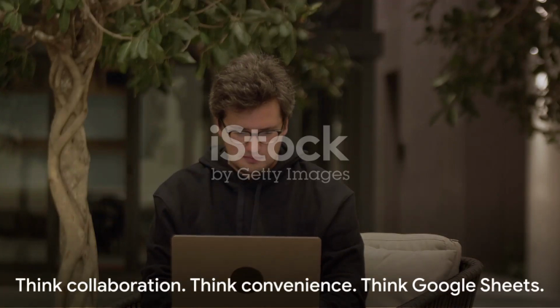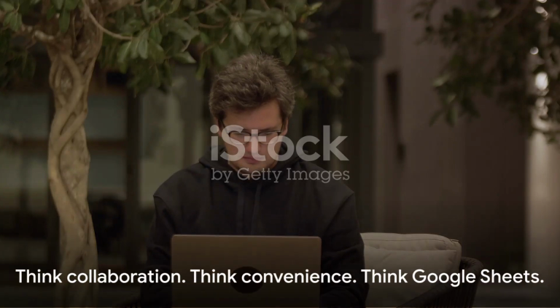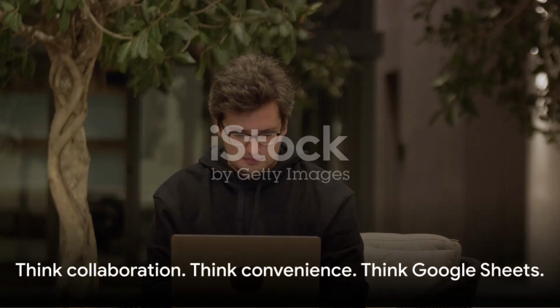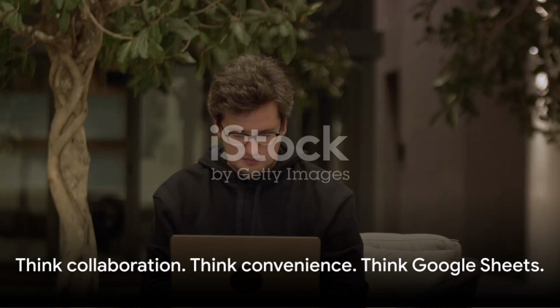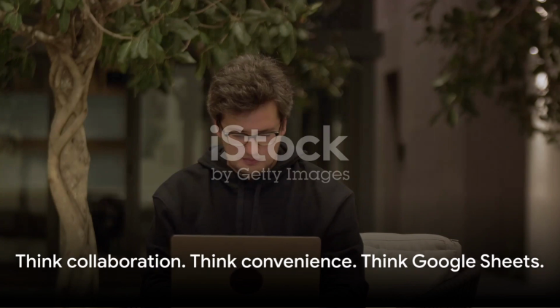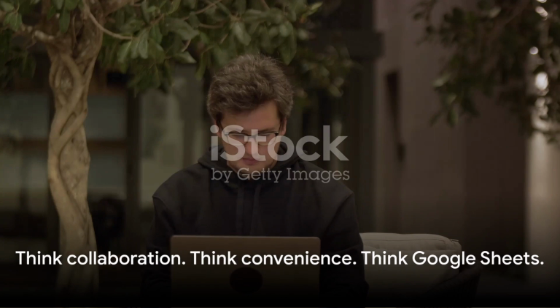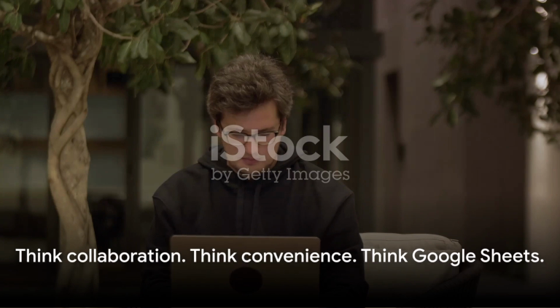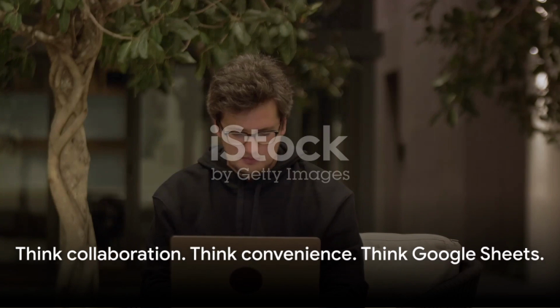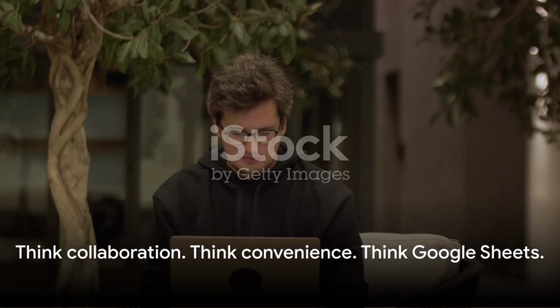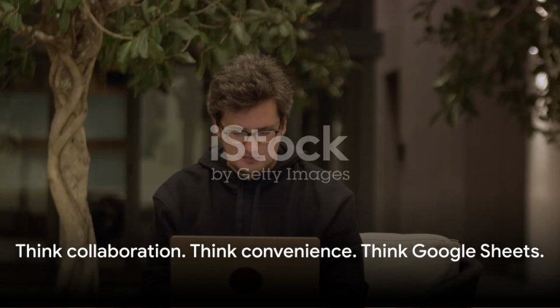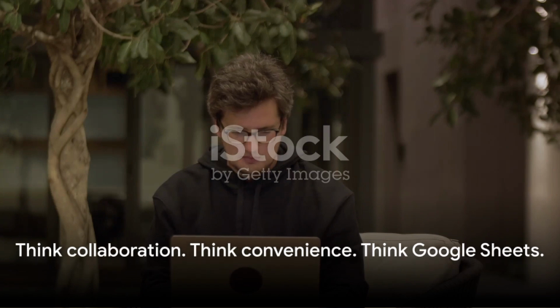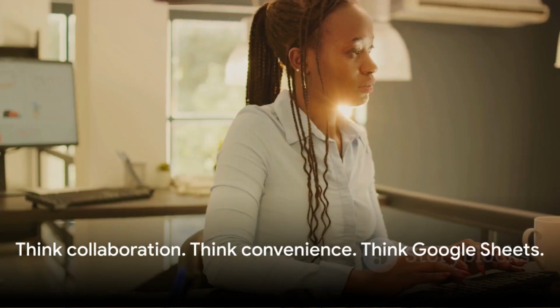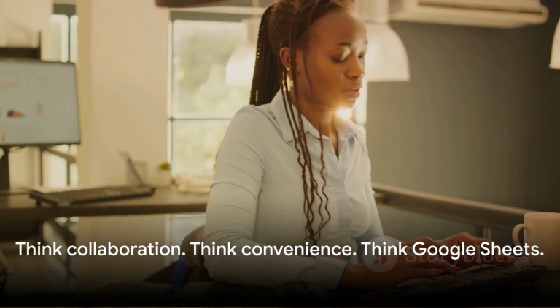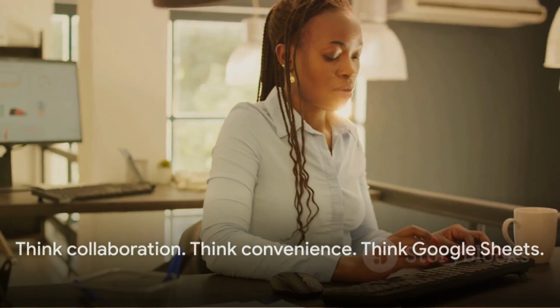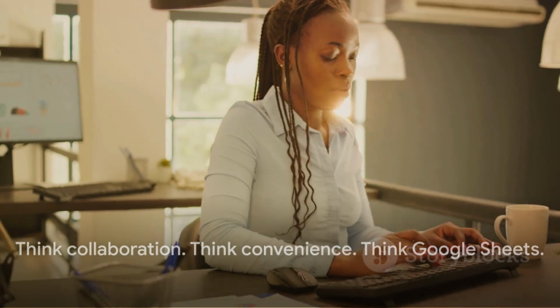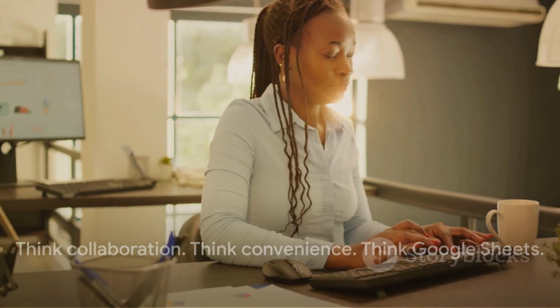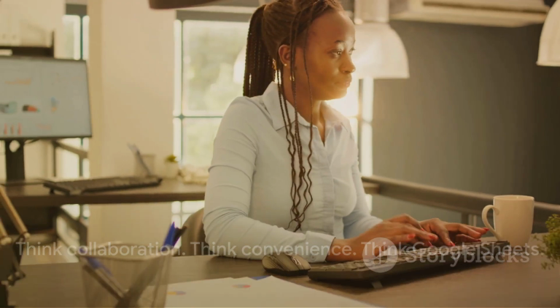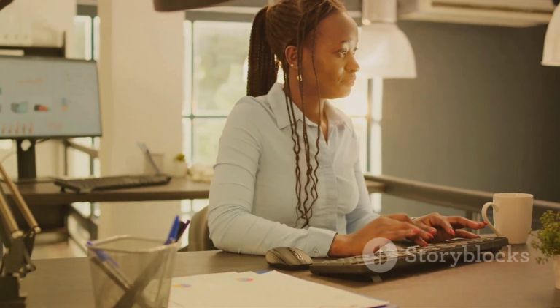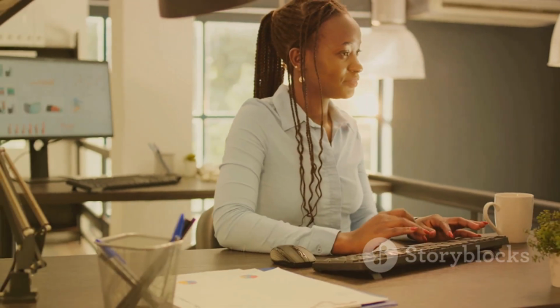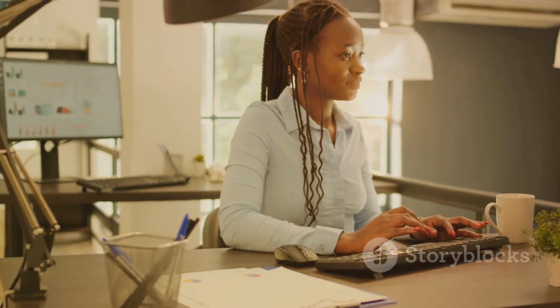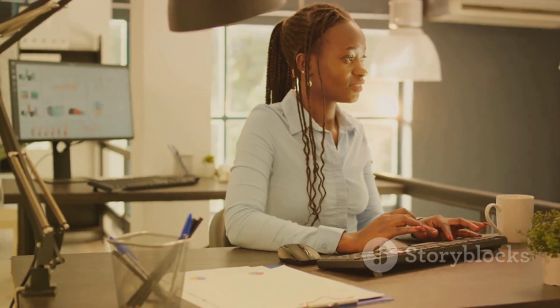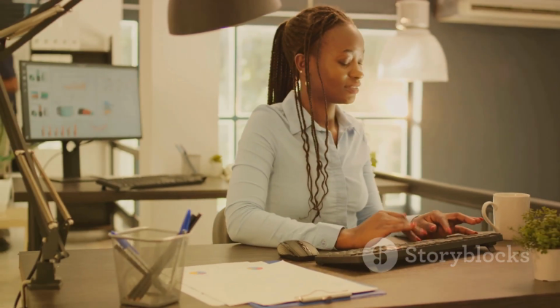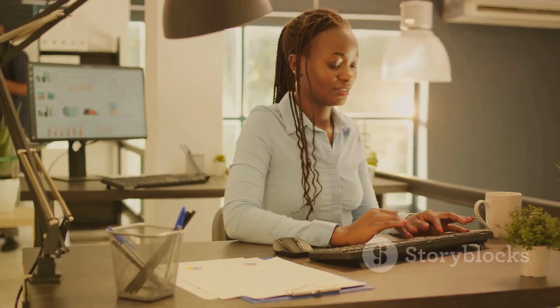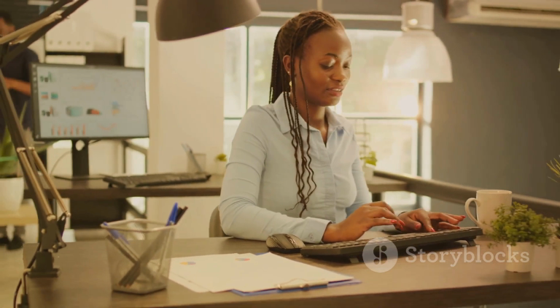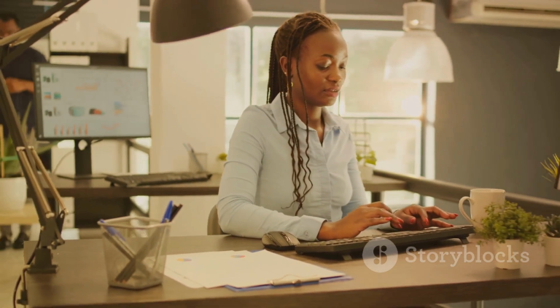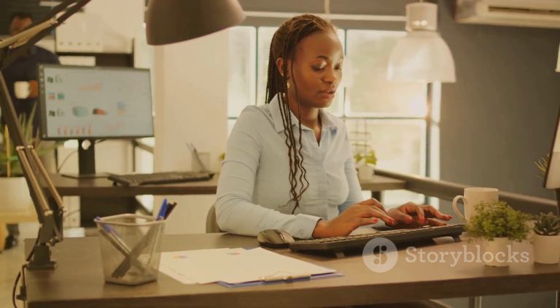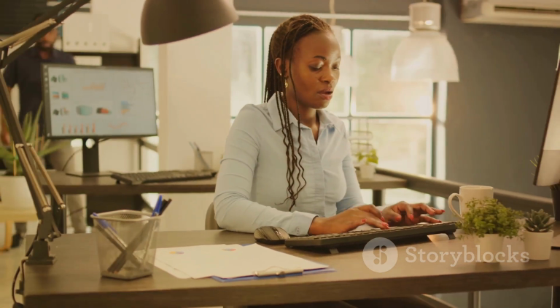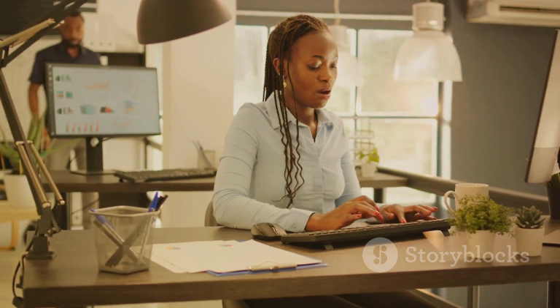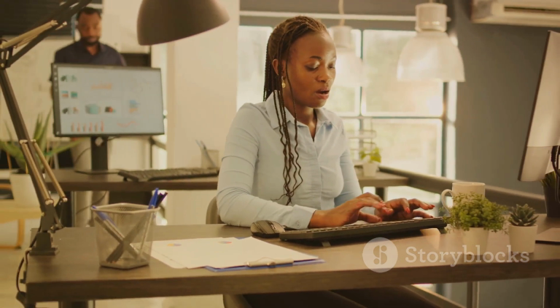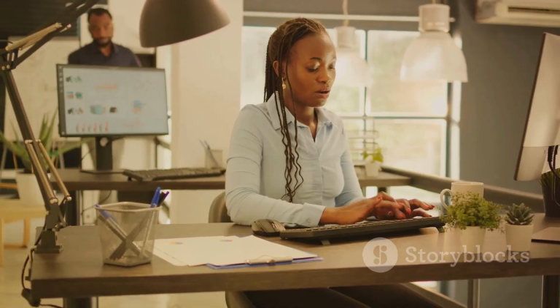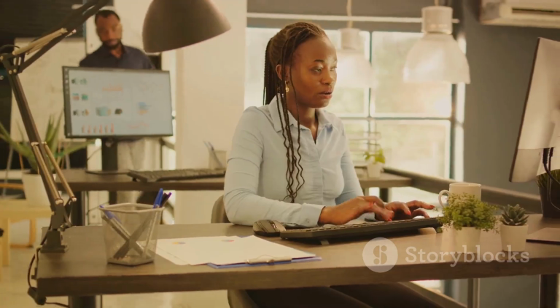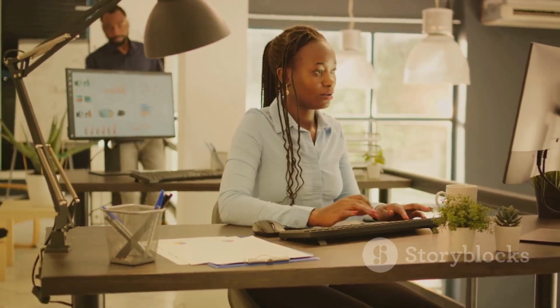So when you think Google Sheets, think beyond spreadsheets — think collaboration, think convenience, think Google Sheets.